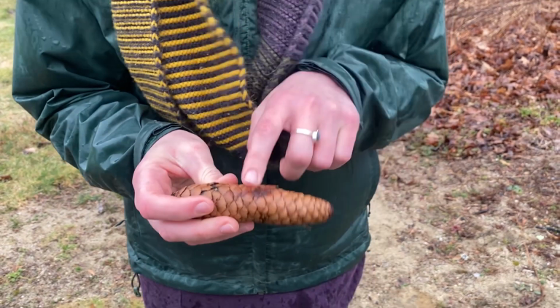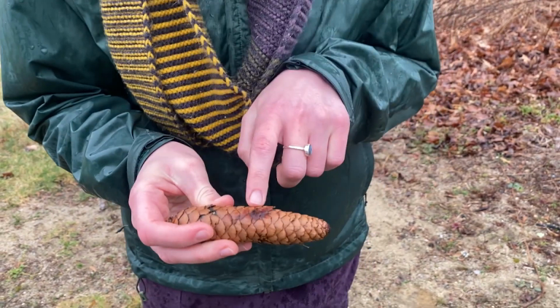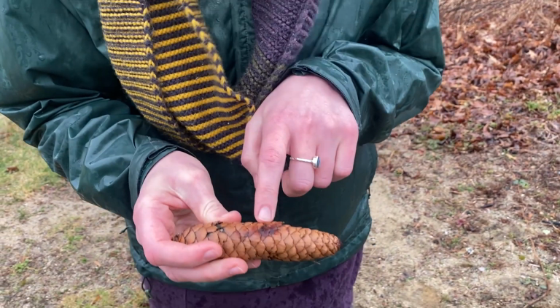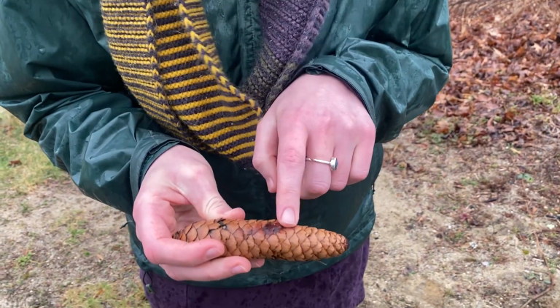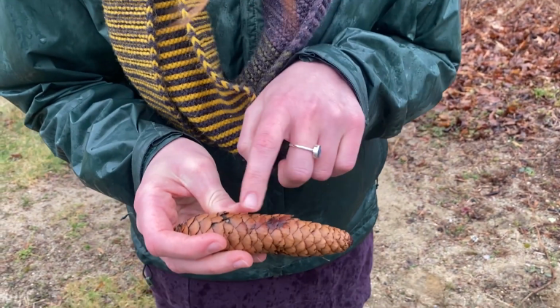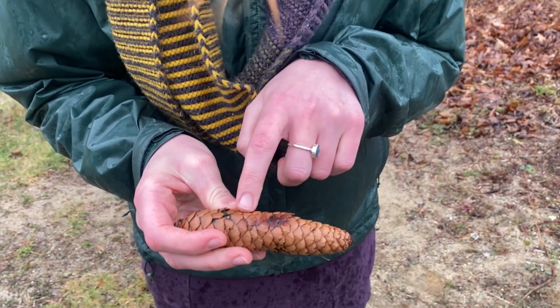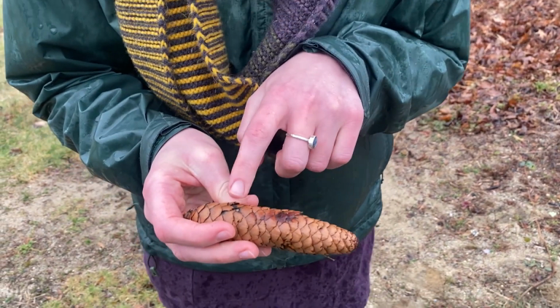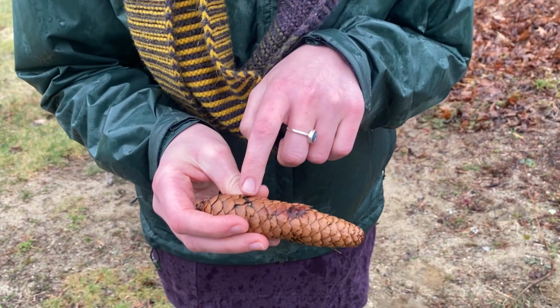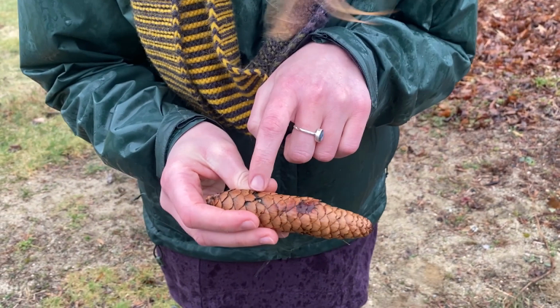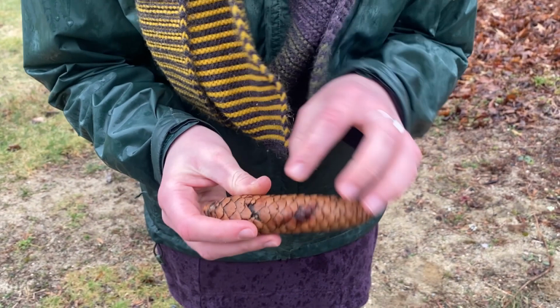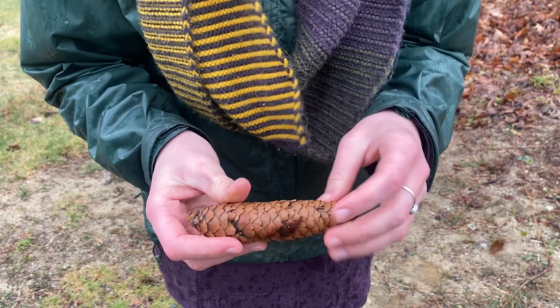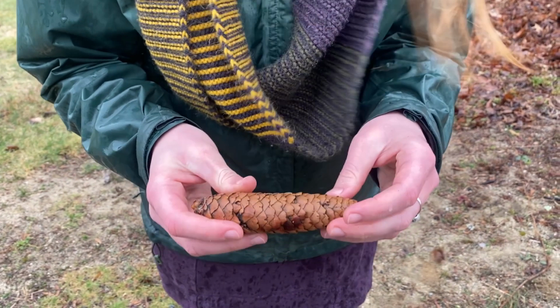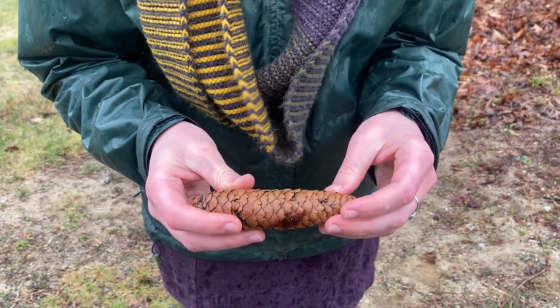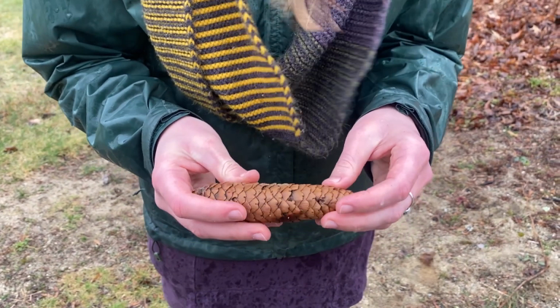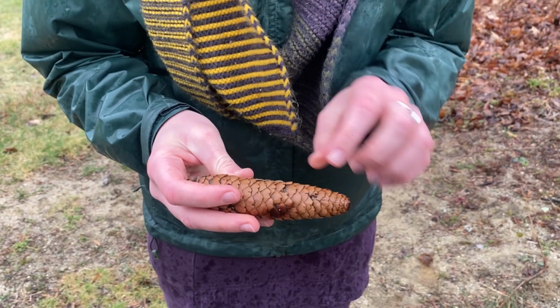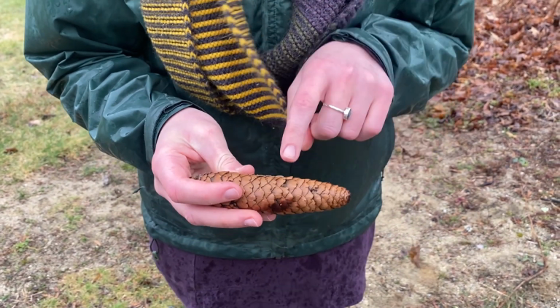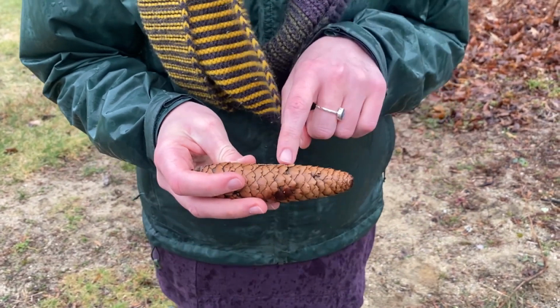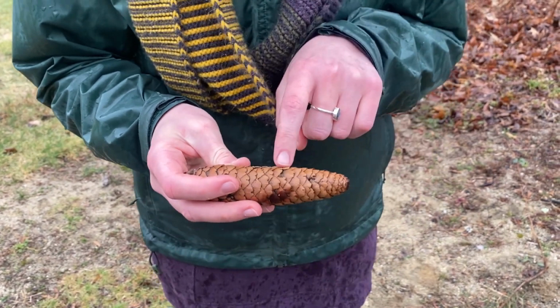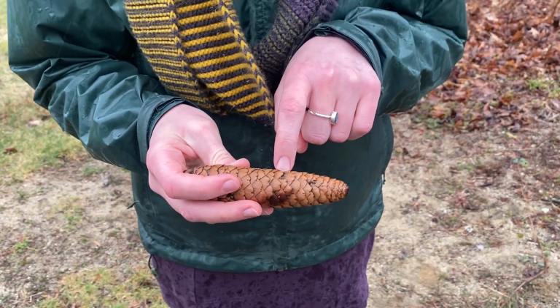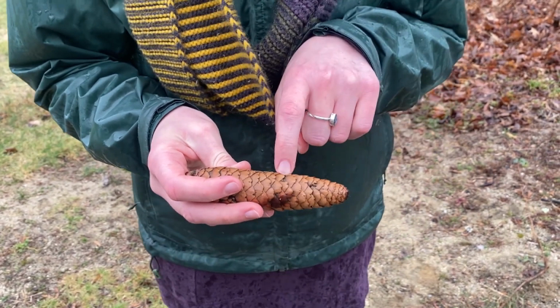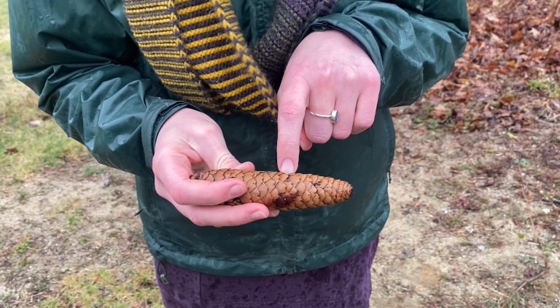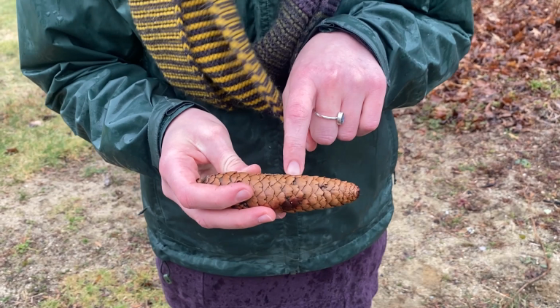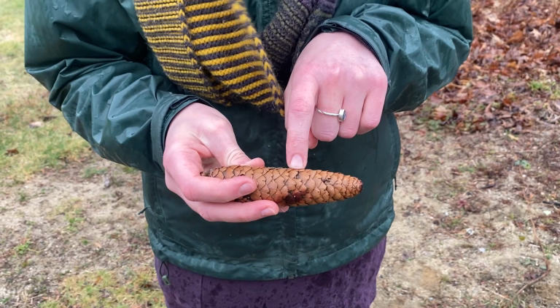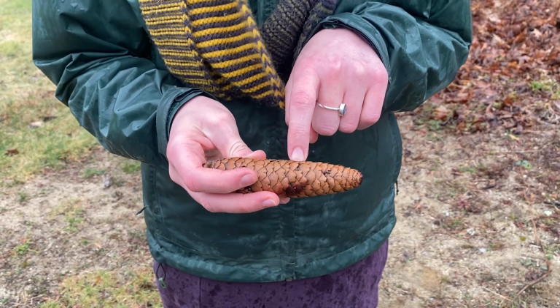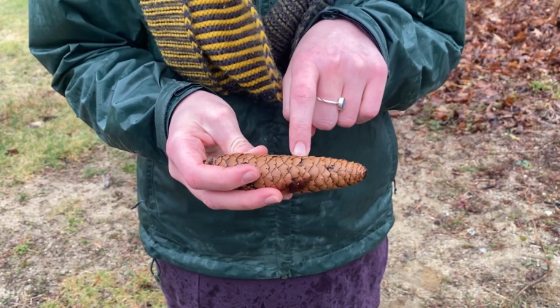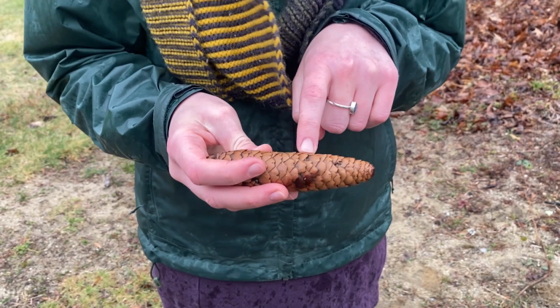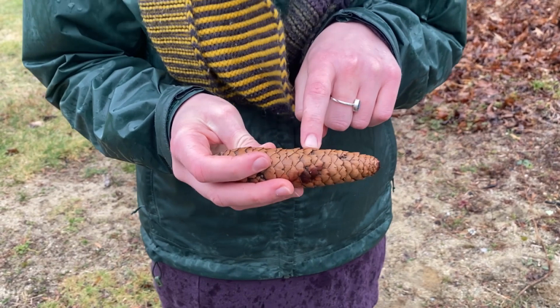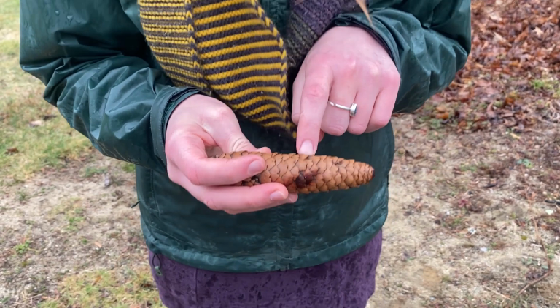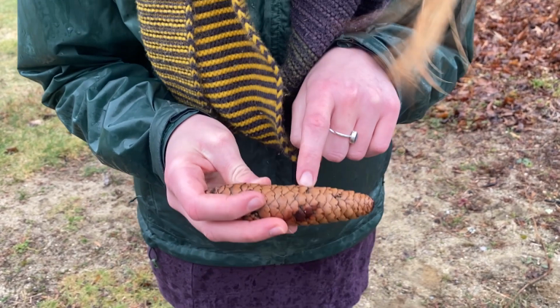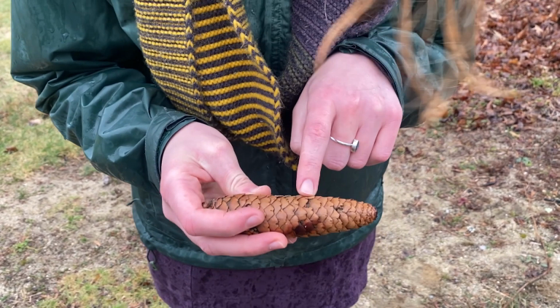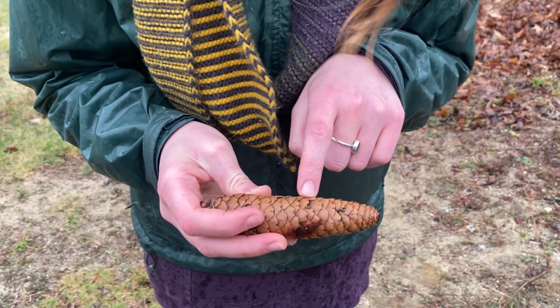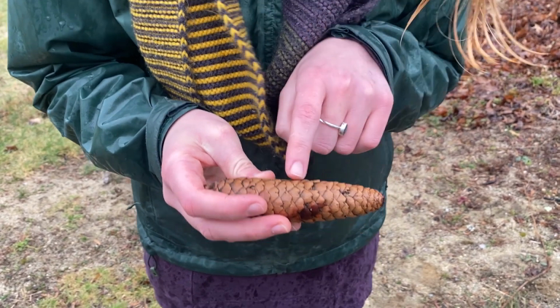I notice that there are some brown spots and some black spots. I also notice that there are some spots that have maybe been munched on by someone.